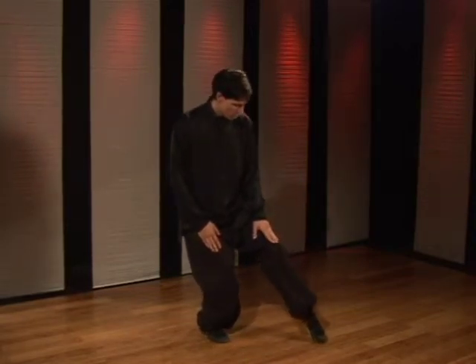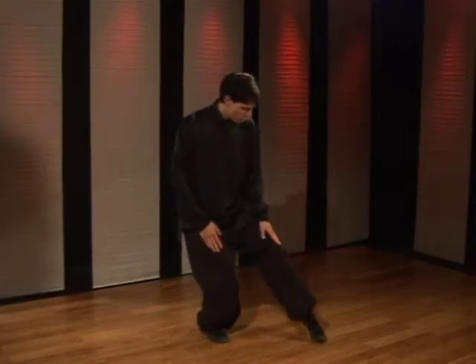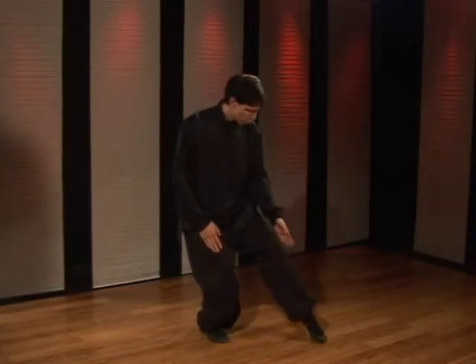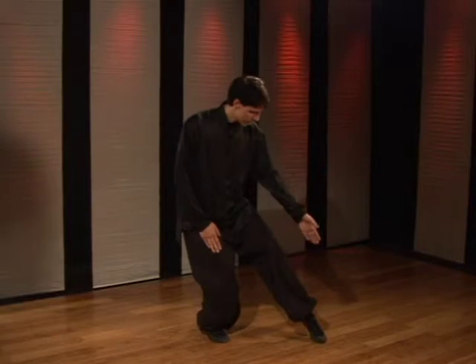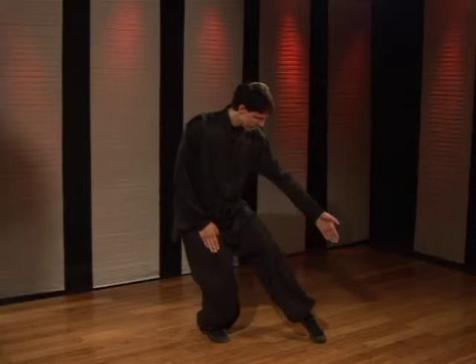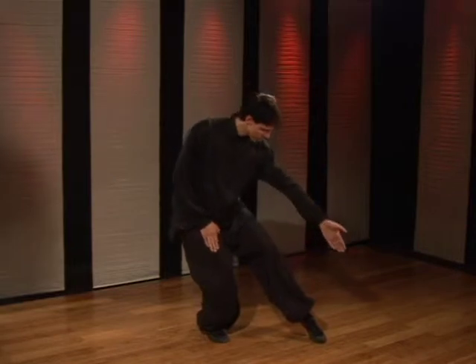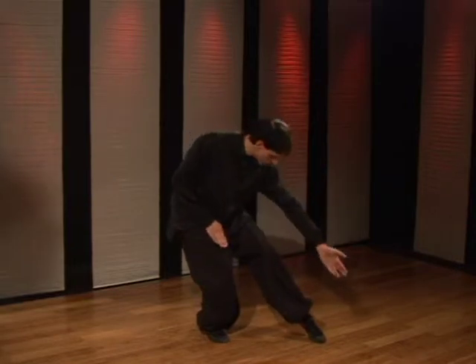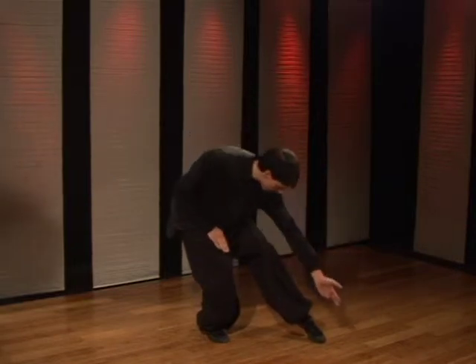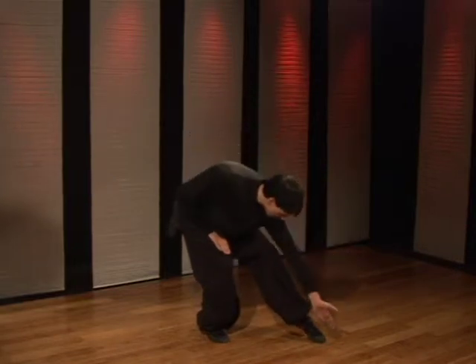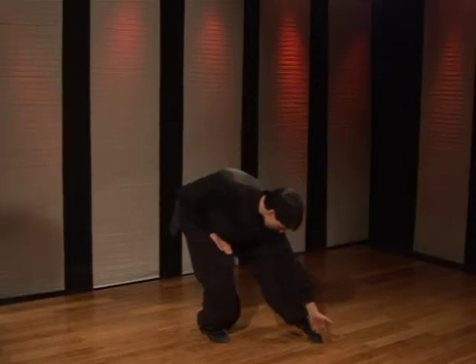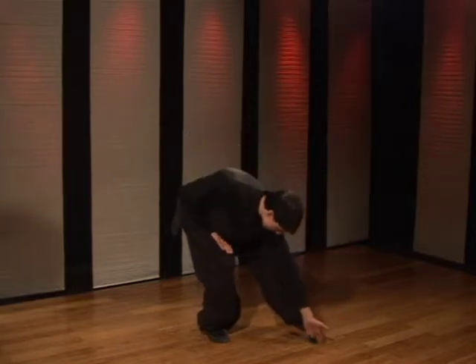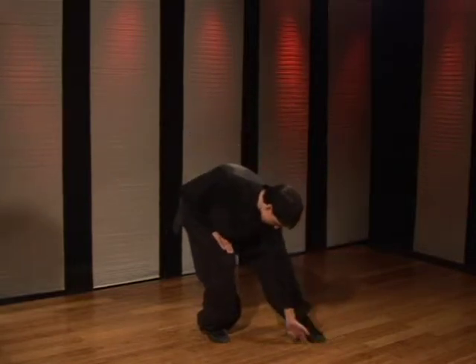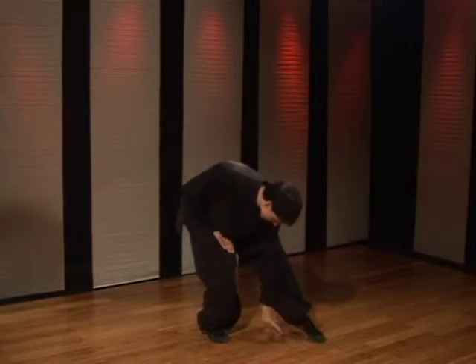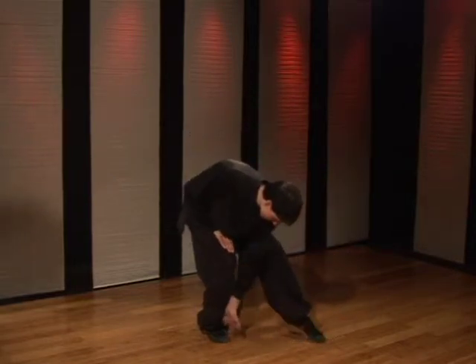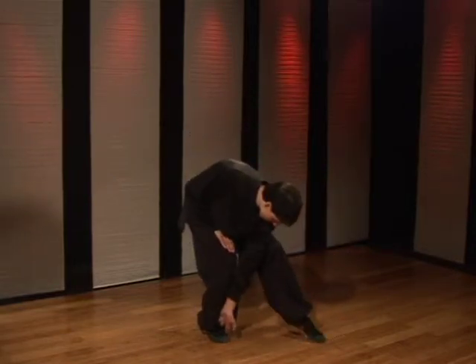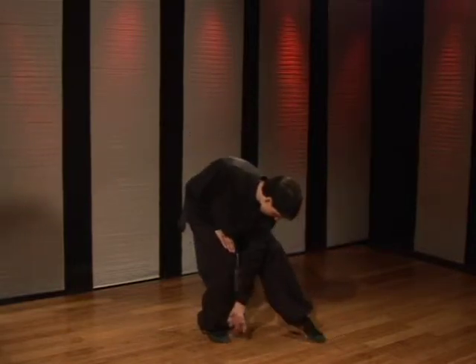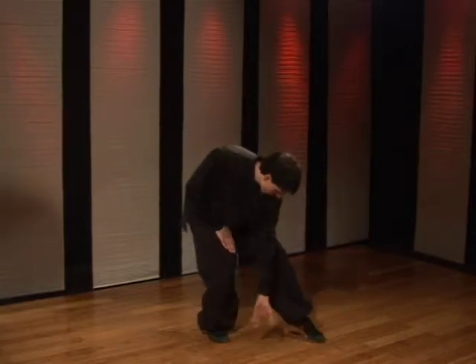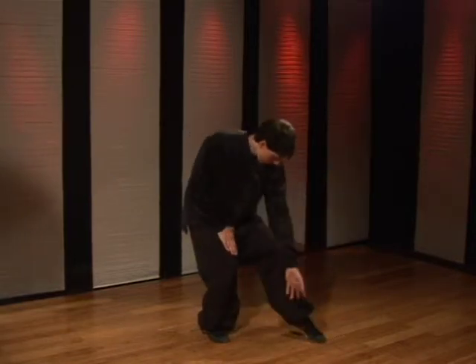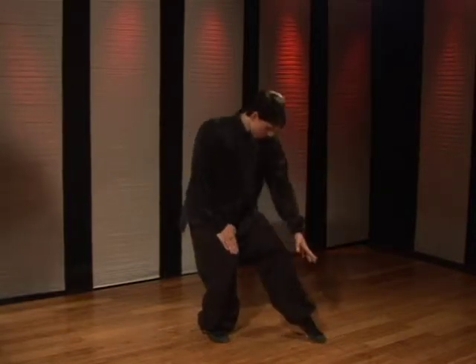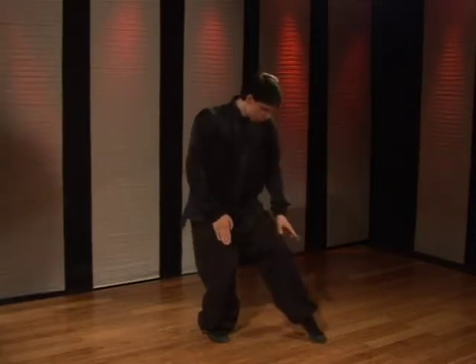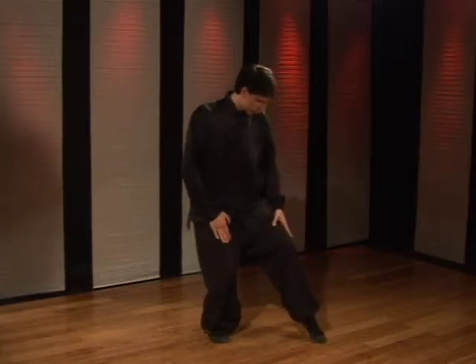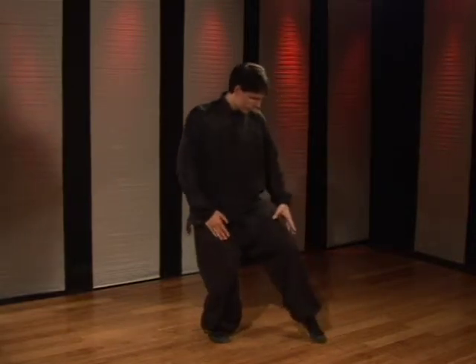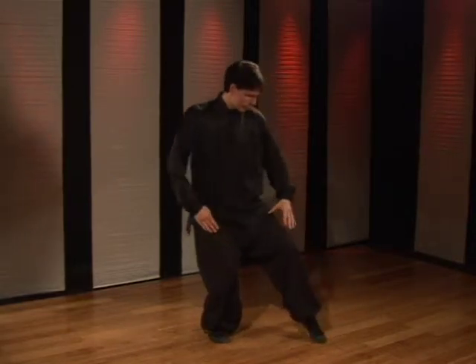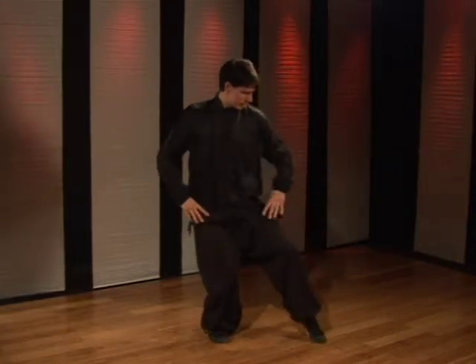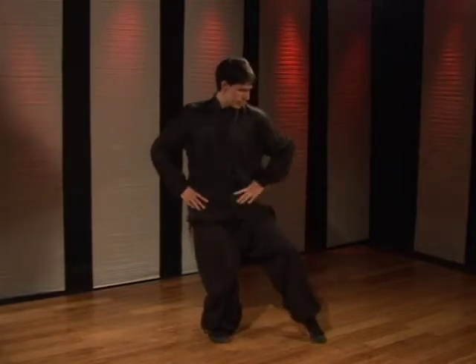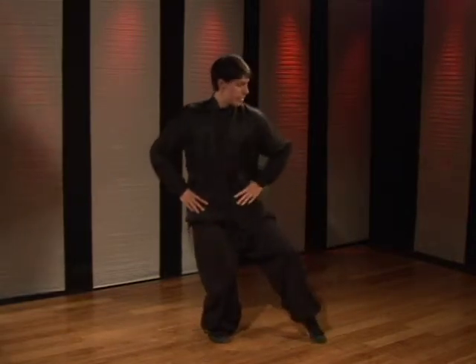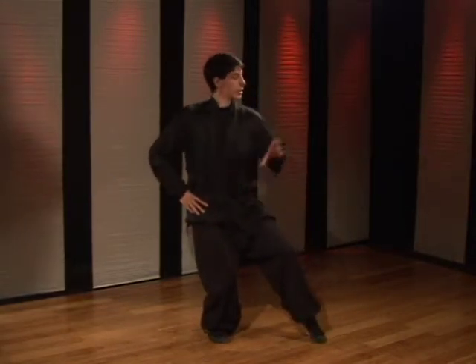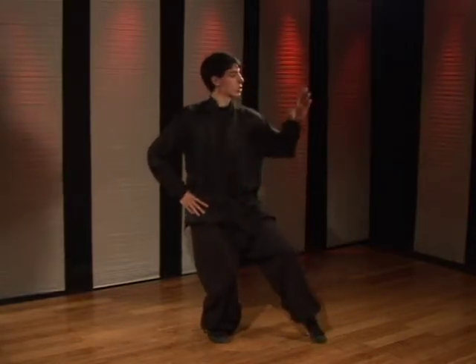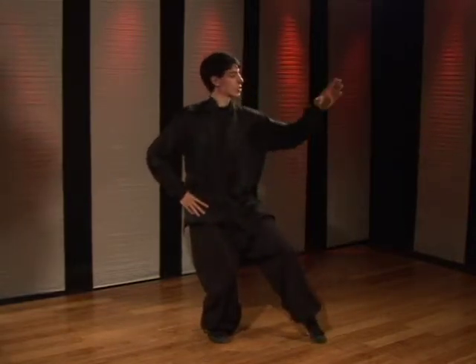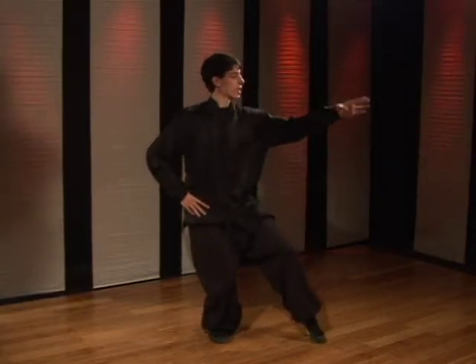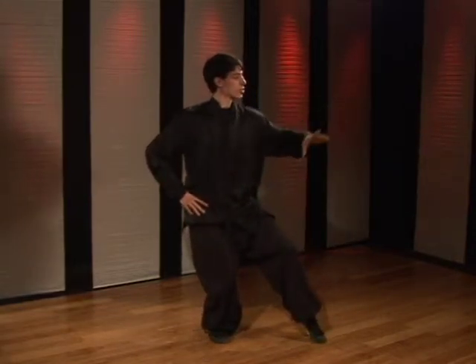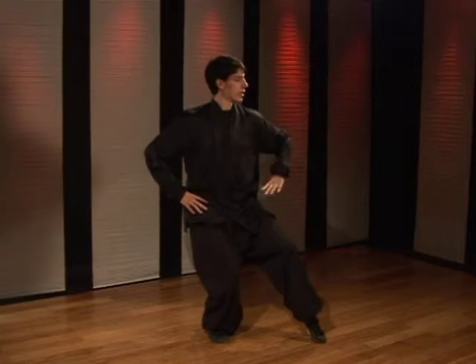You're going to line the toes up, twist the waist, and look straight ahead.